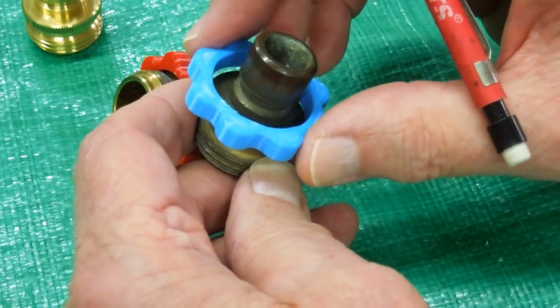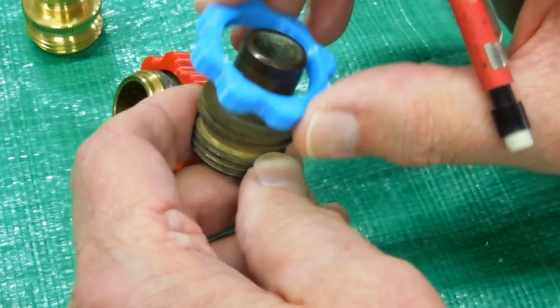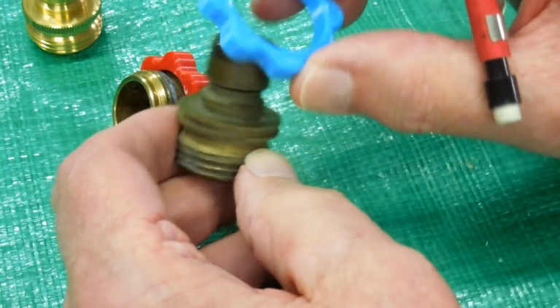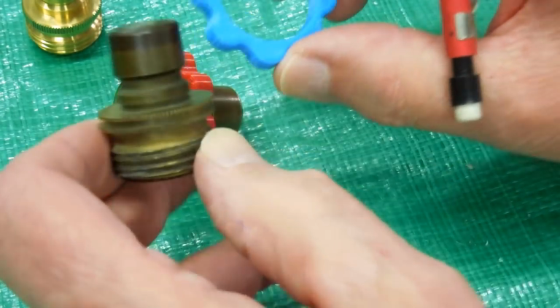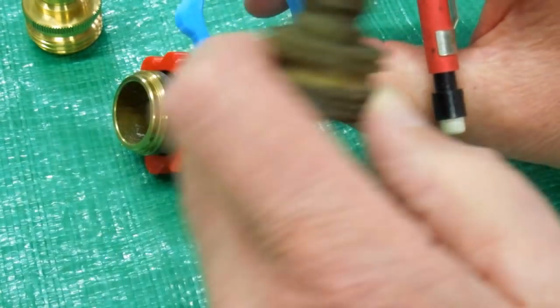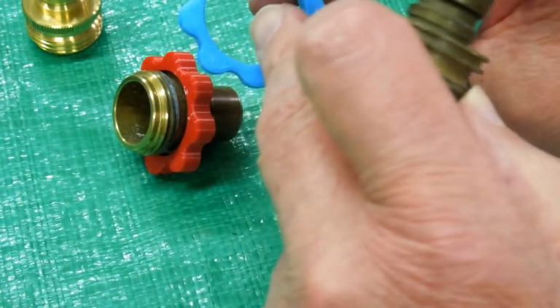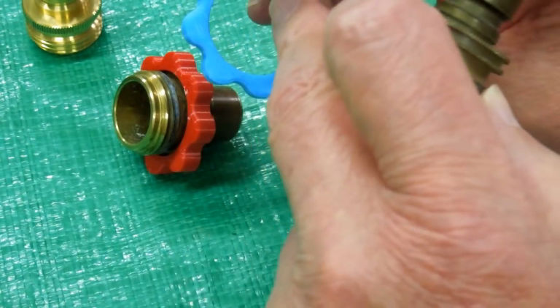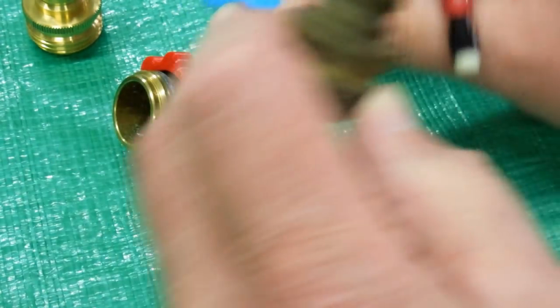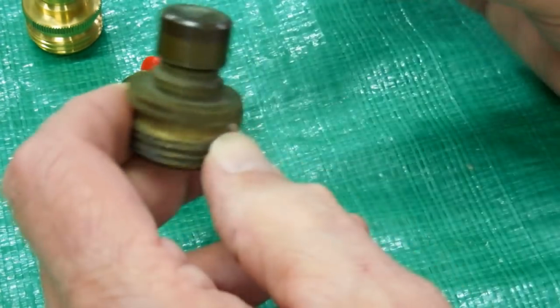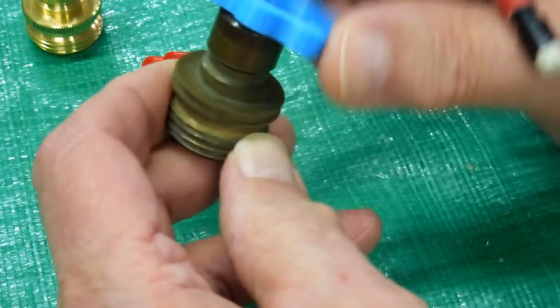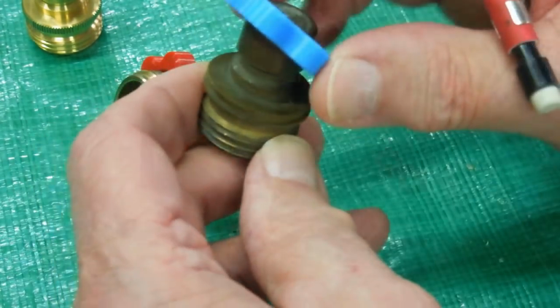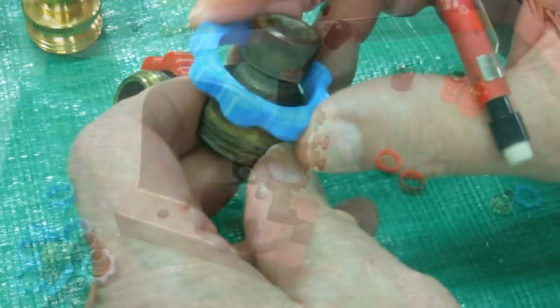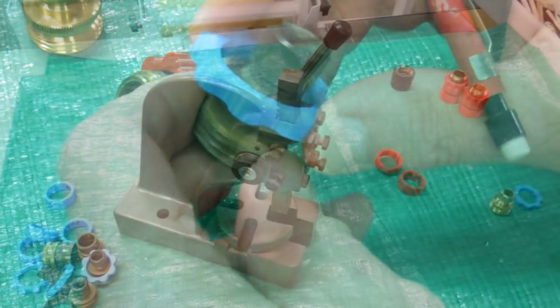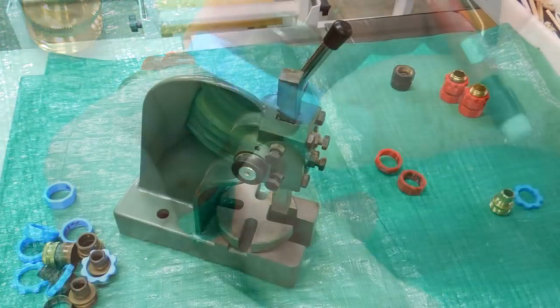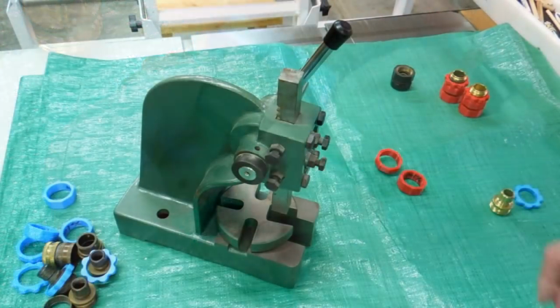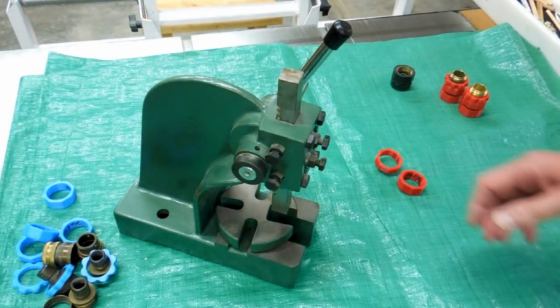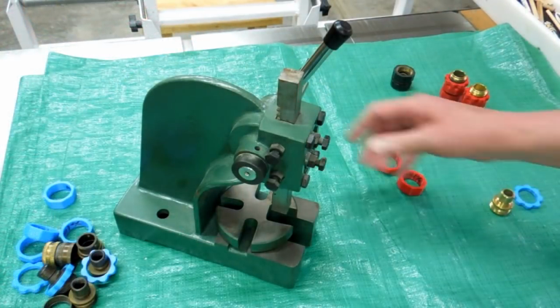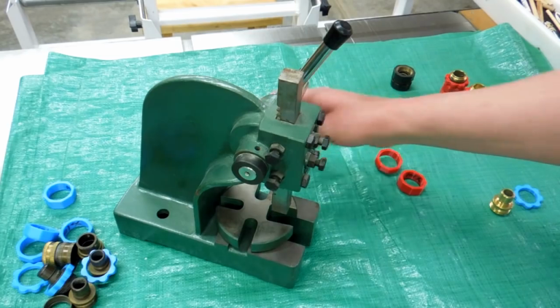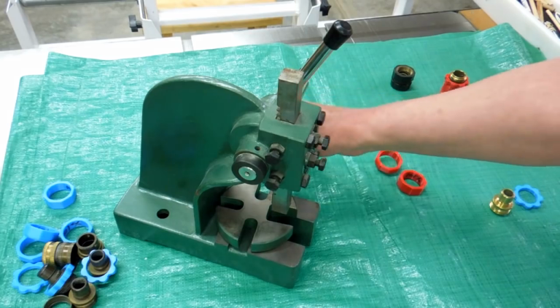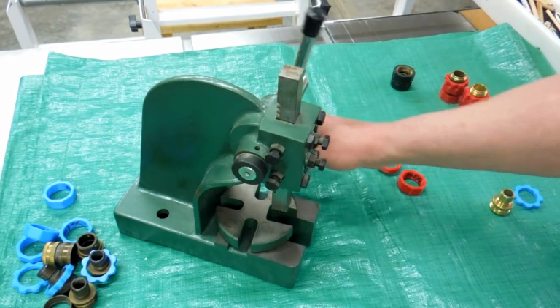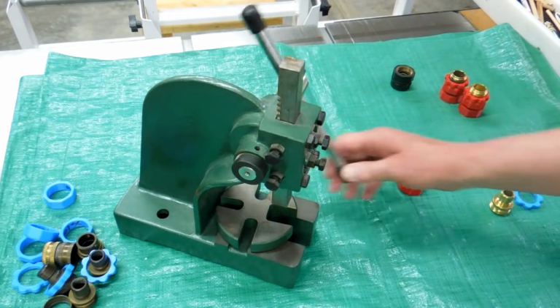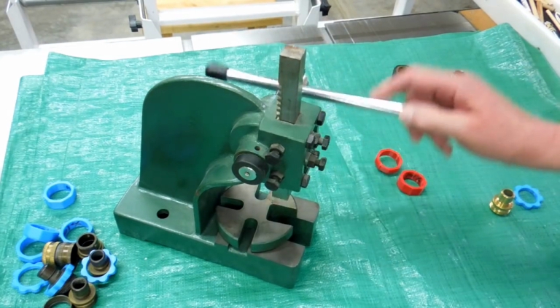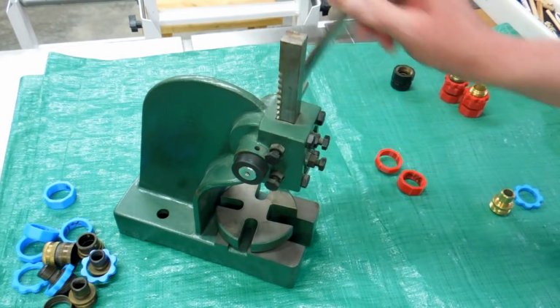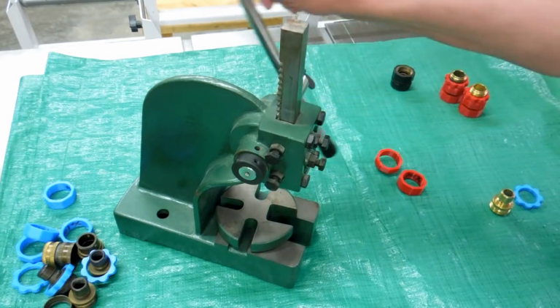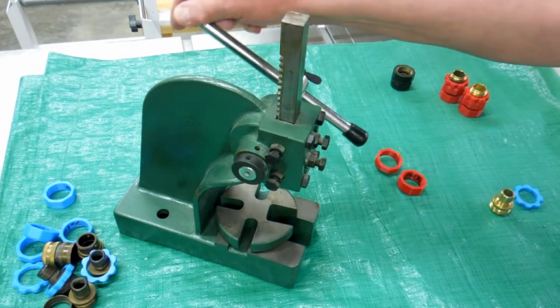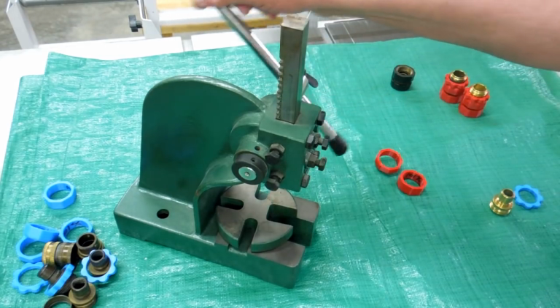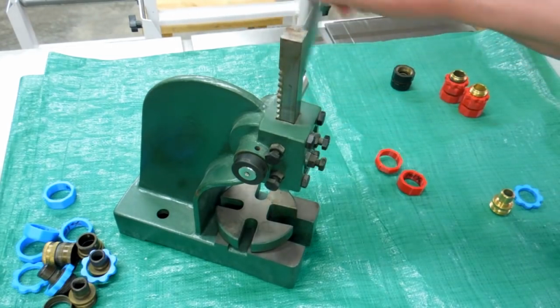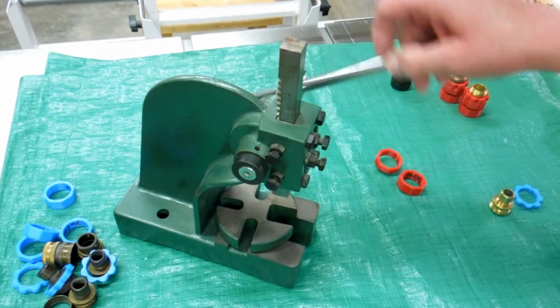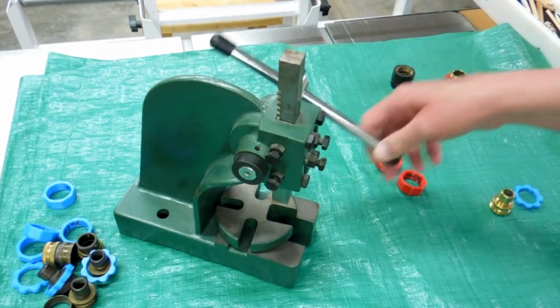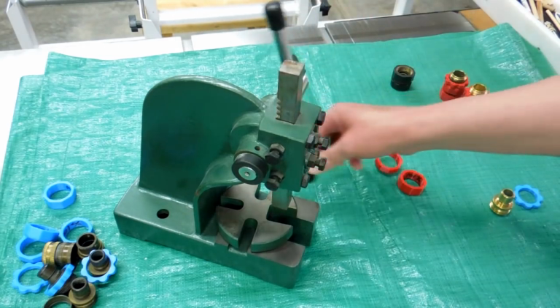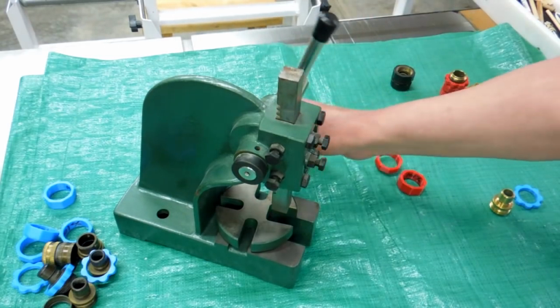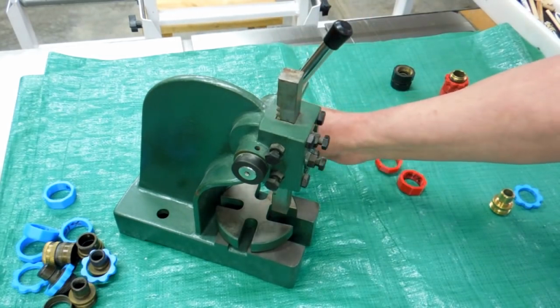In the Thingiverse files, I'll list this as the large hose-end grip — it just has a larger hole in it. And this is a small rack-and-pinion press that I'm going to be using.